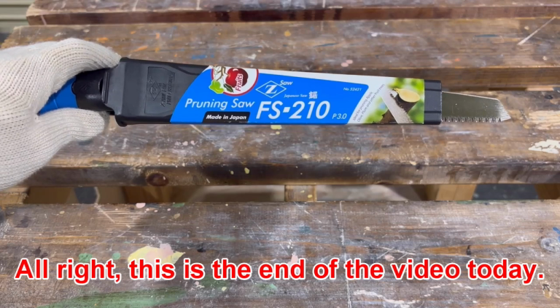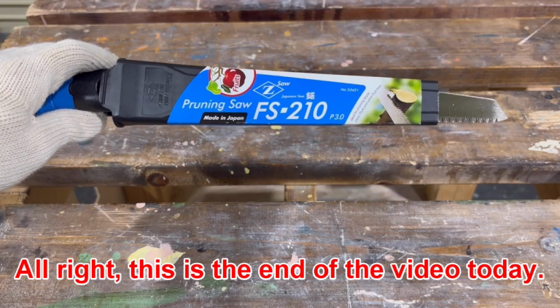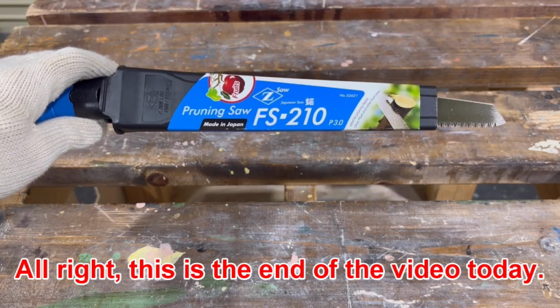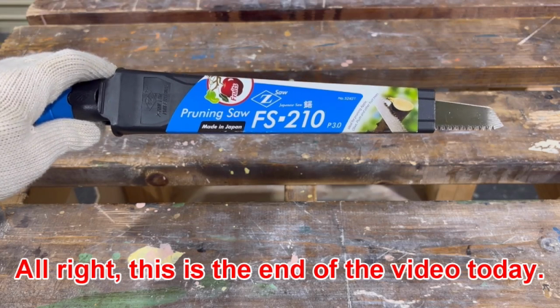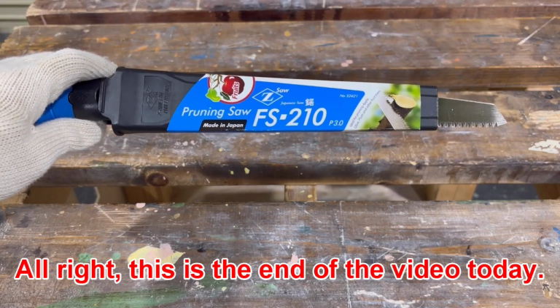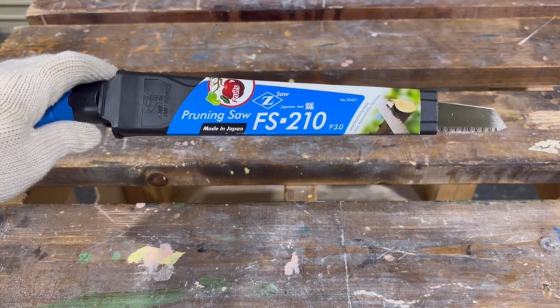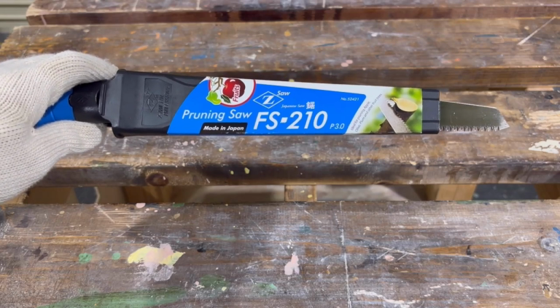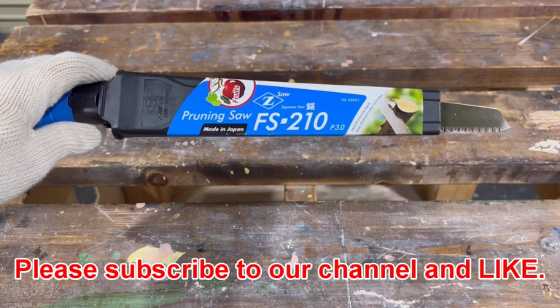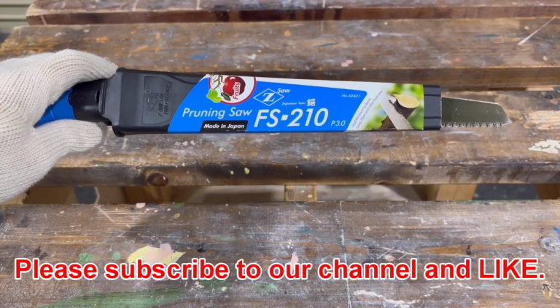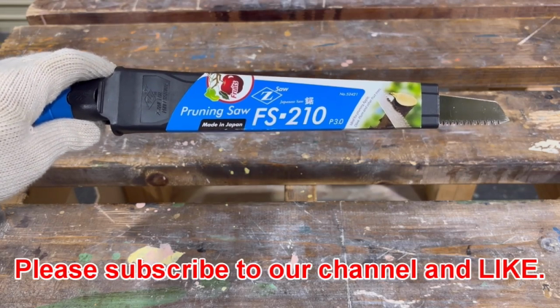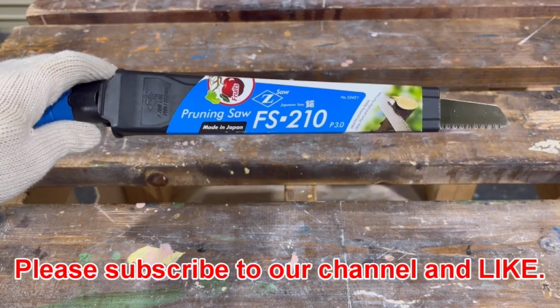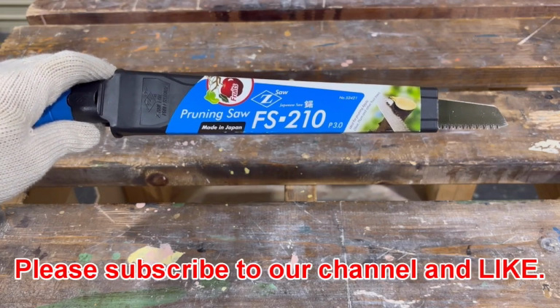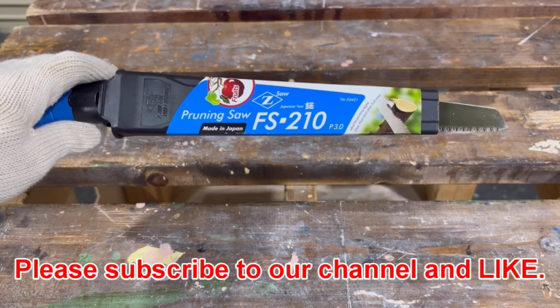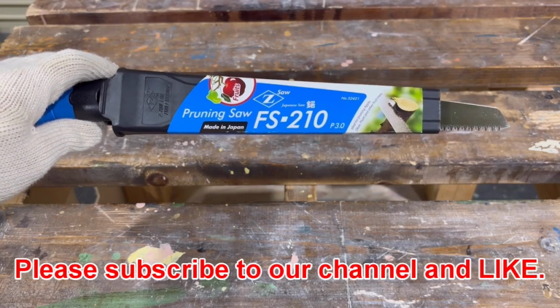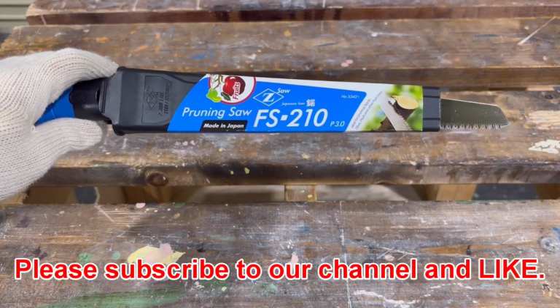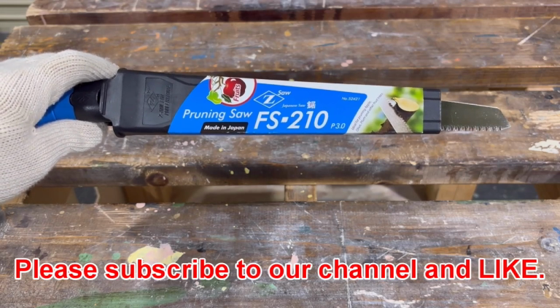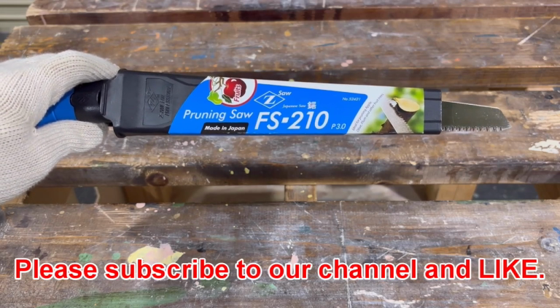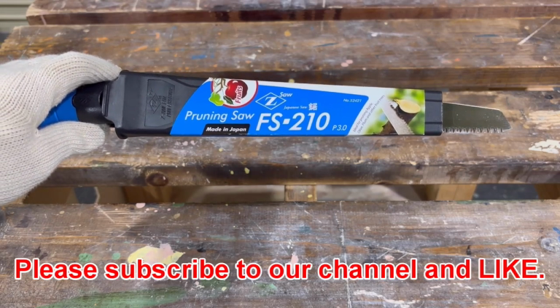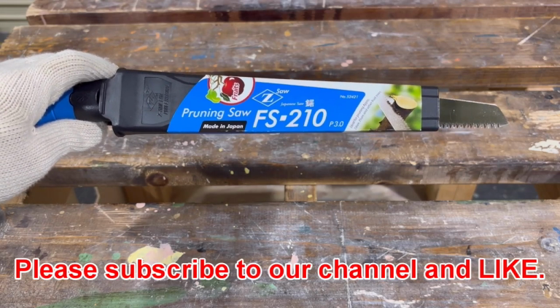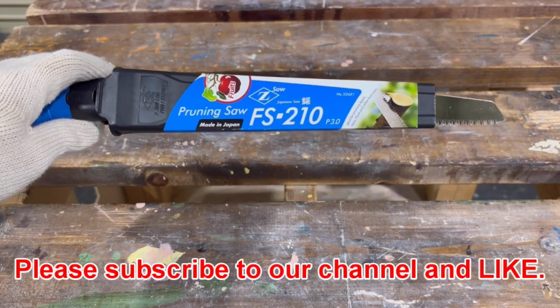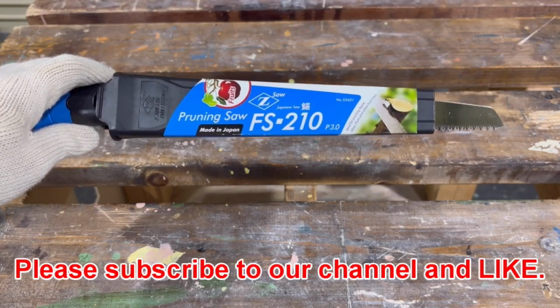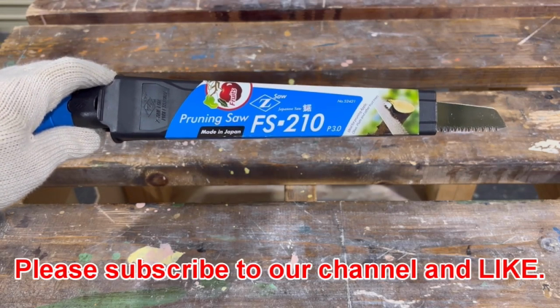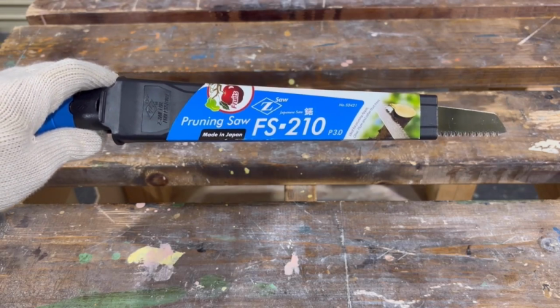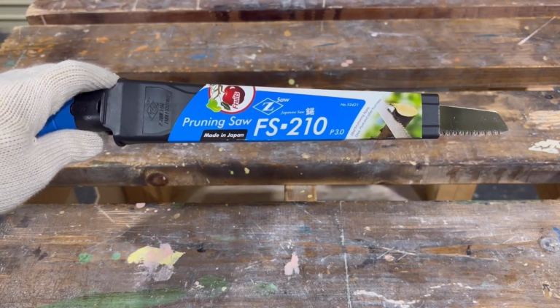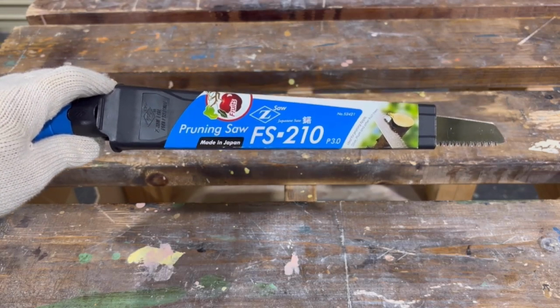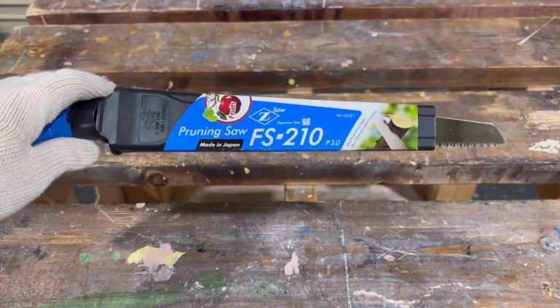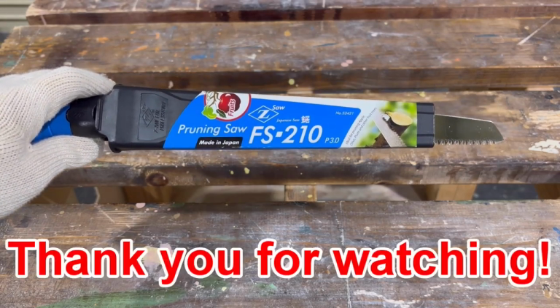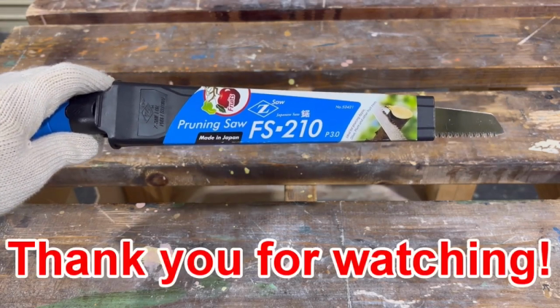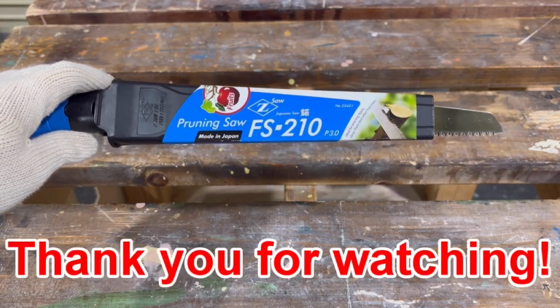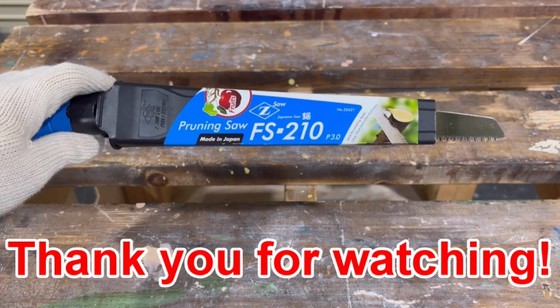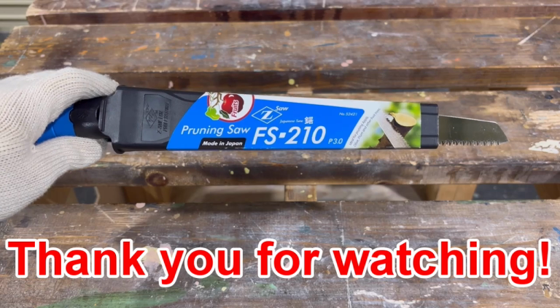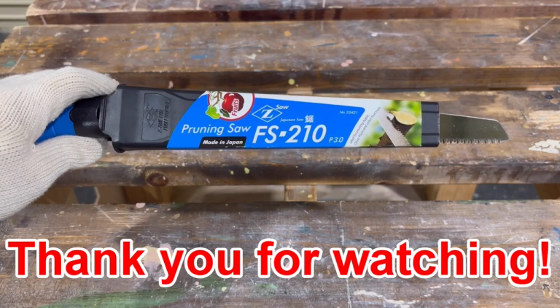This is the end of the video today. Please subscribe to our channel and like. Thank you for watching!